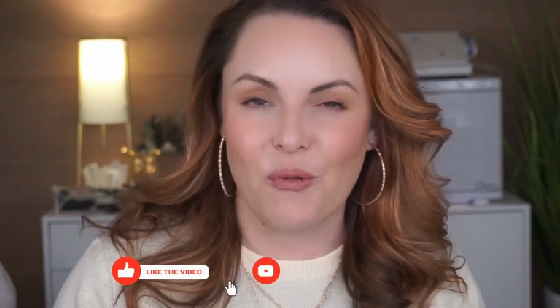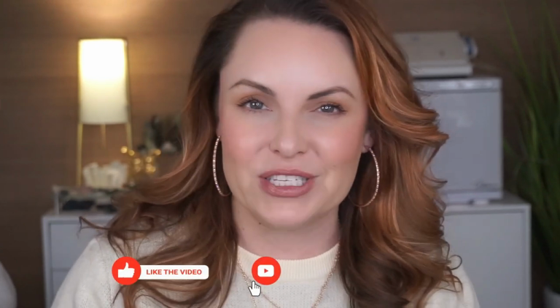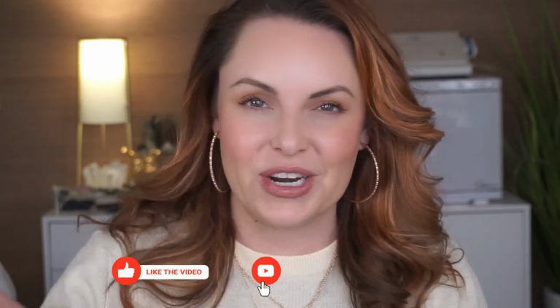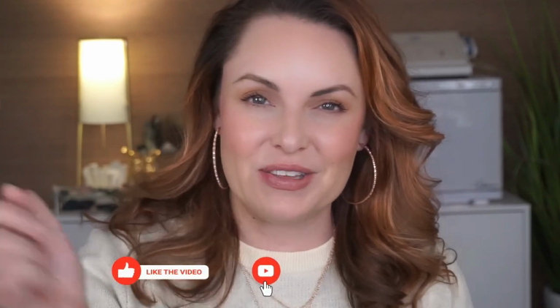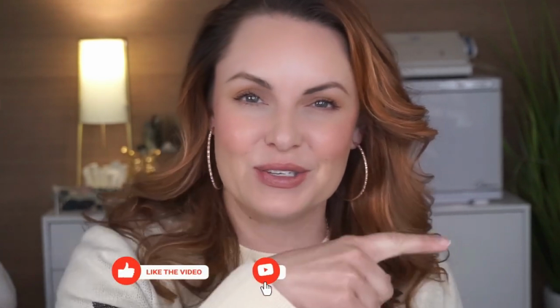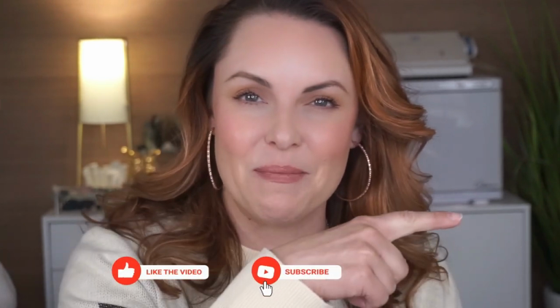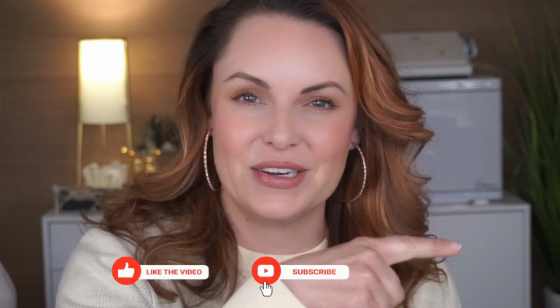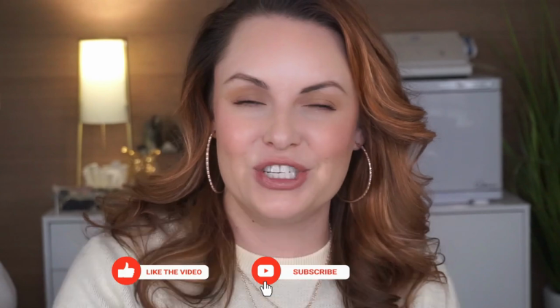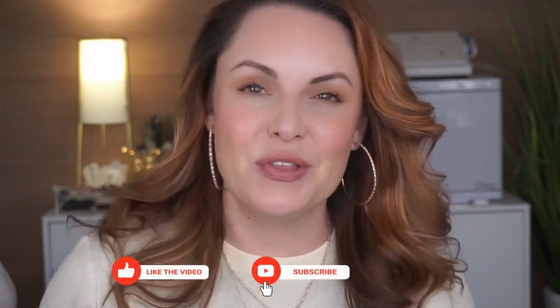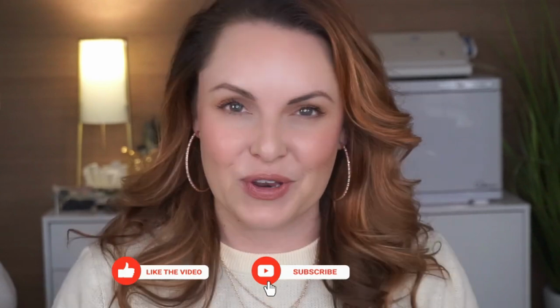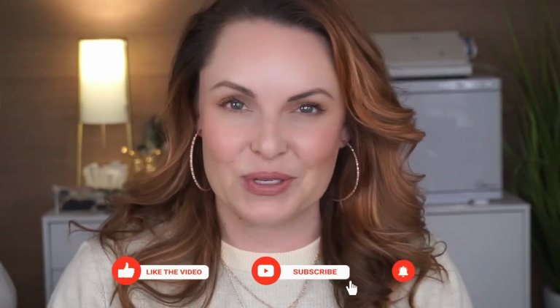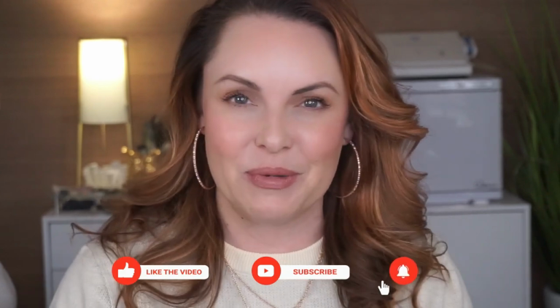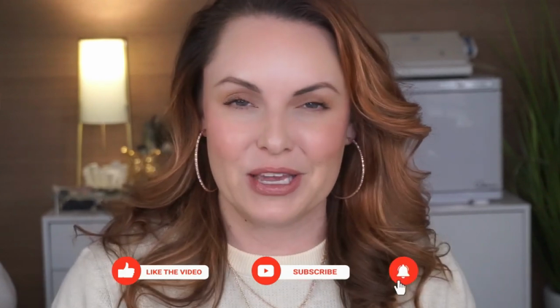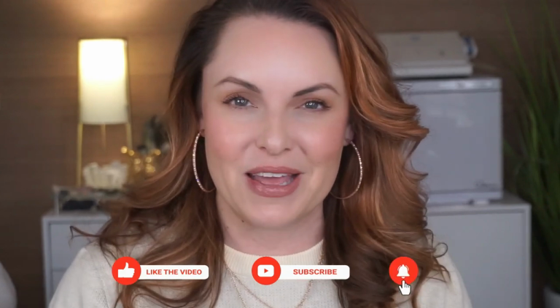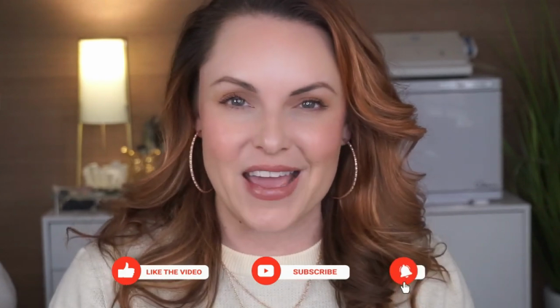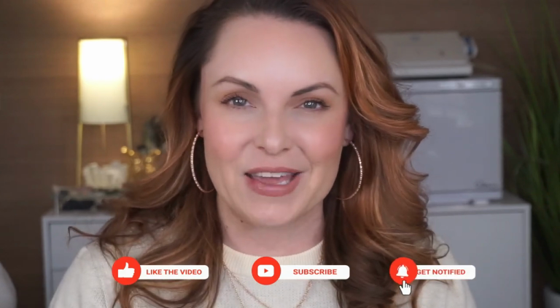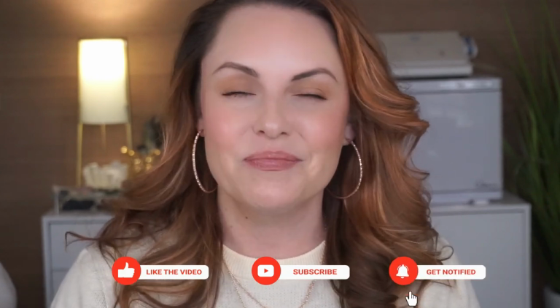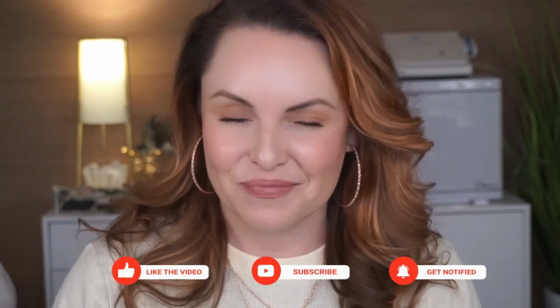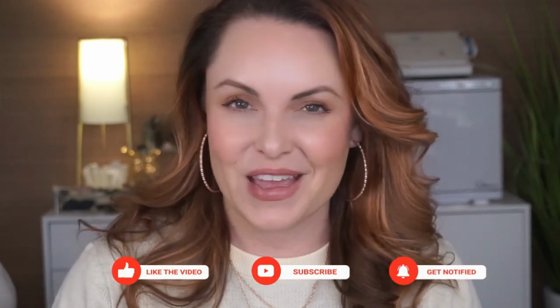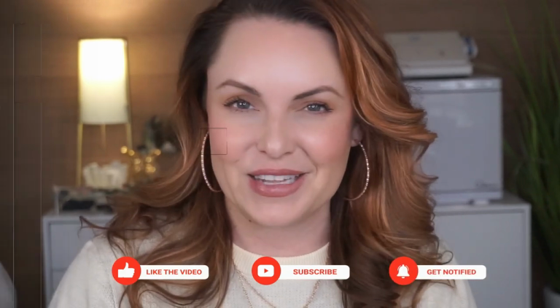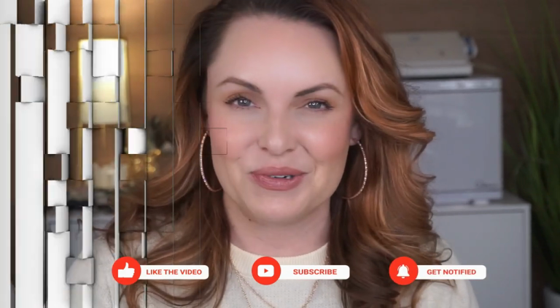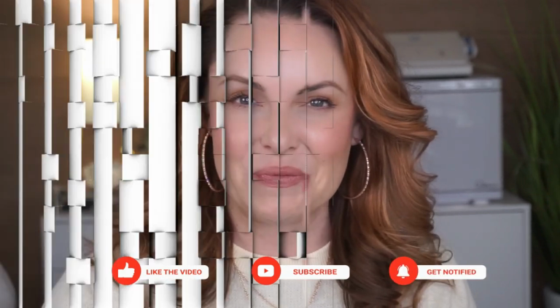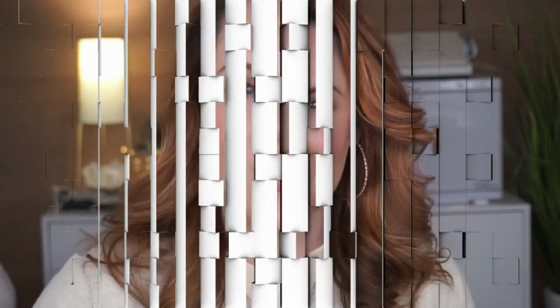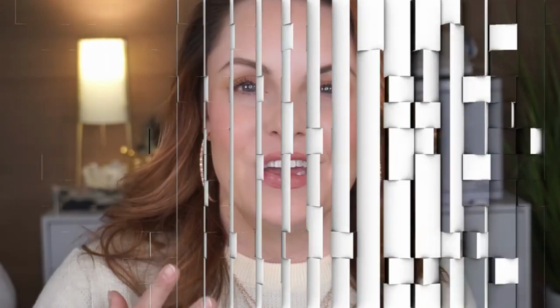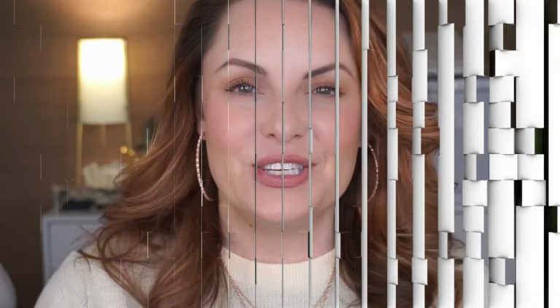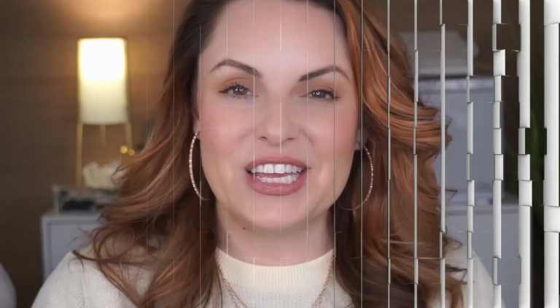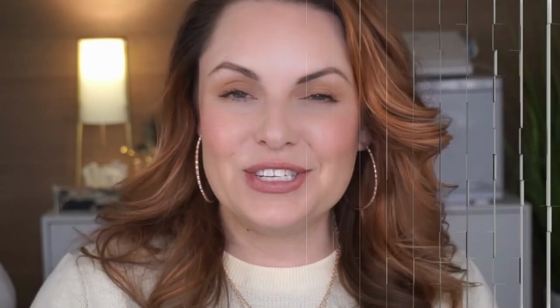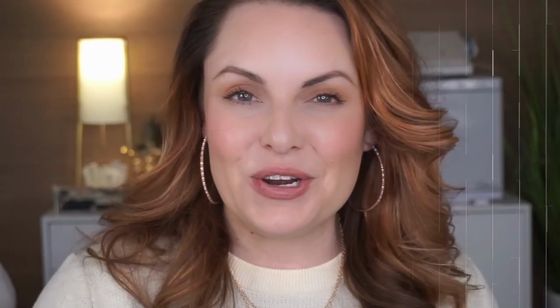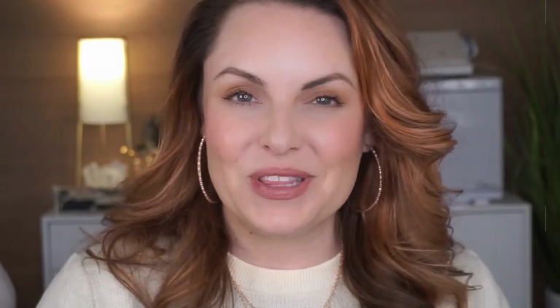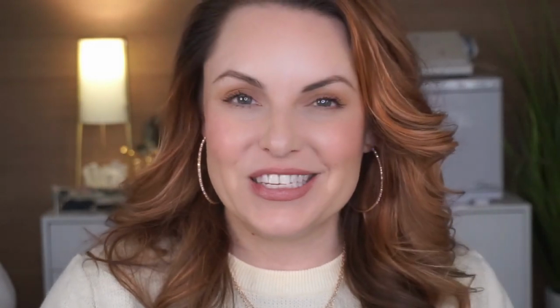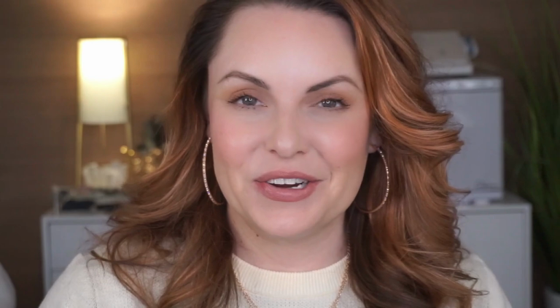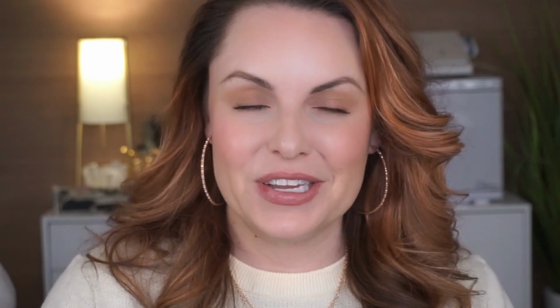So before we get started, hit the subscribe button, share this video if you think somebody might like it, and let's do it.